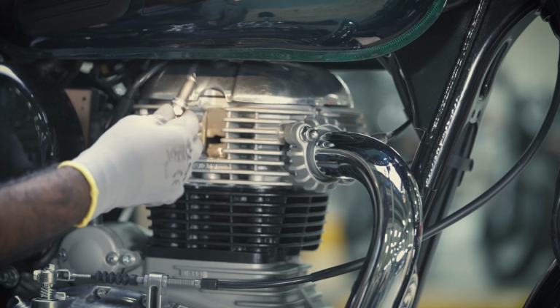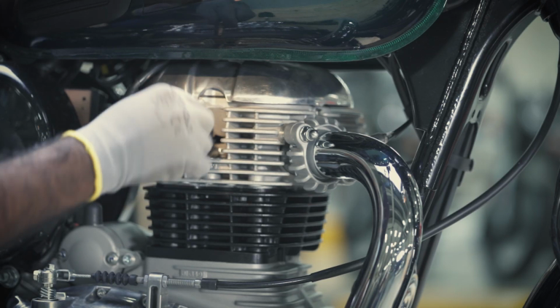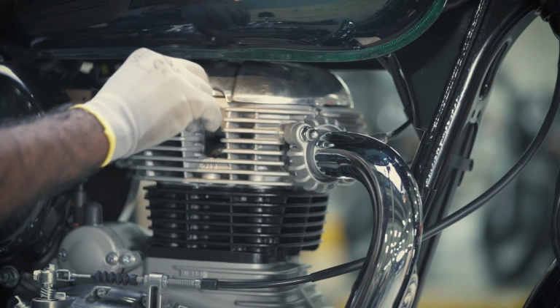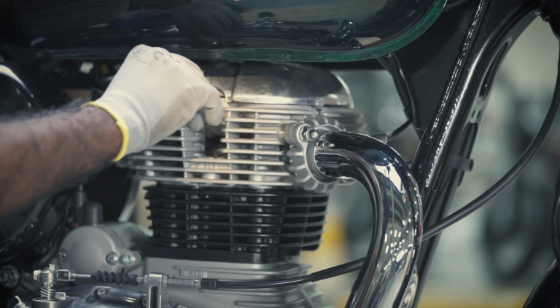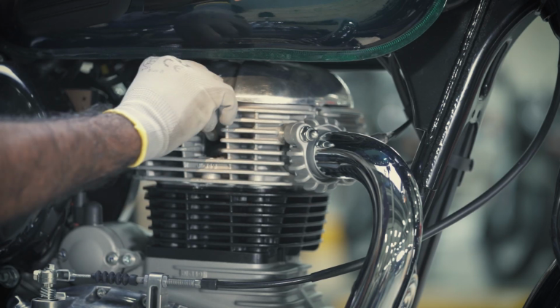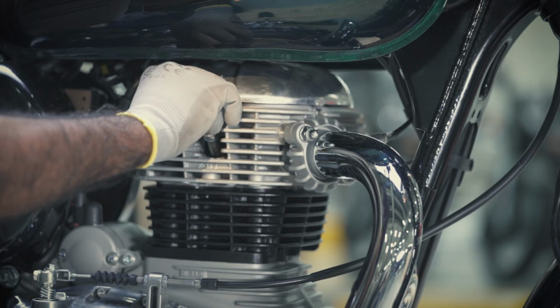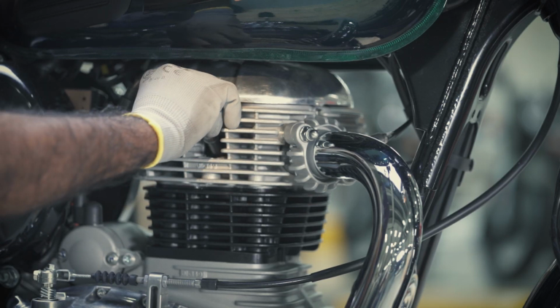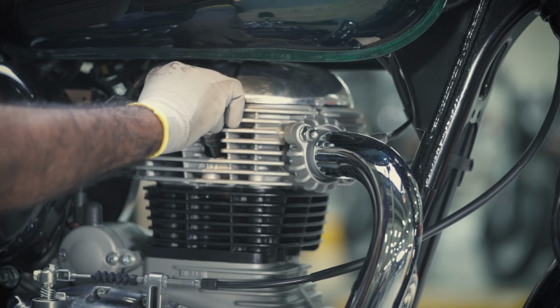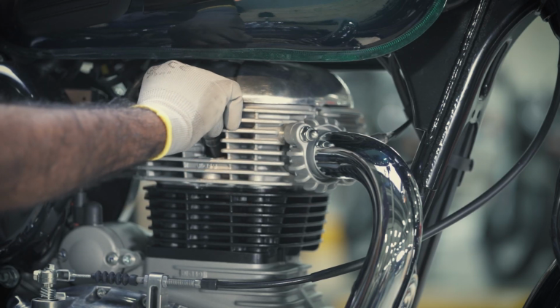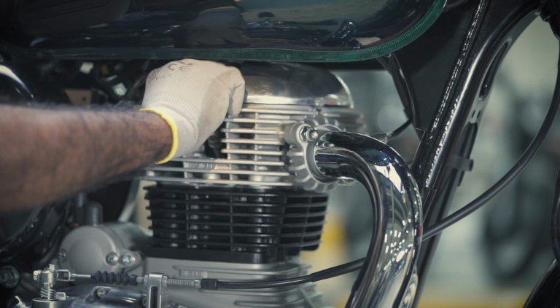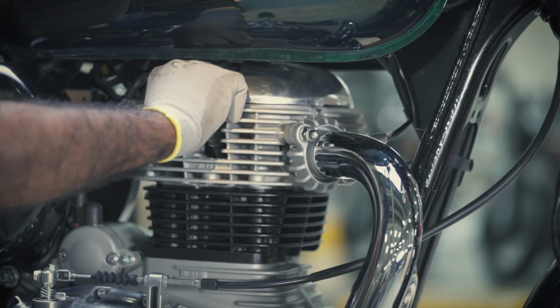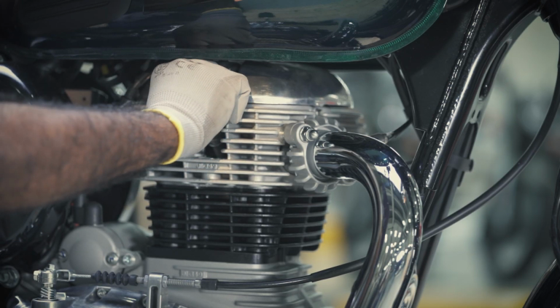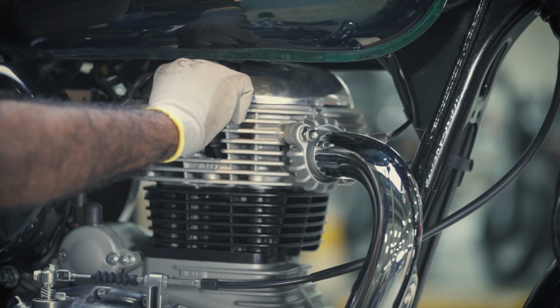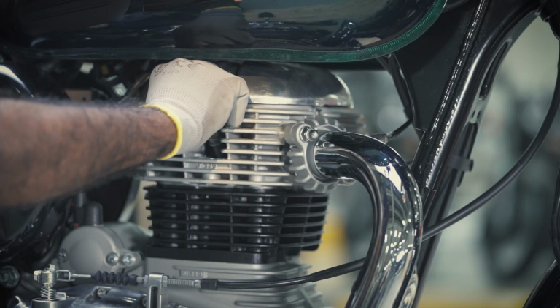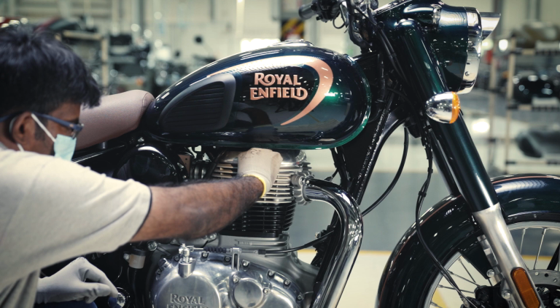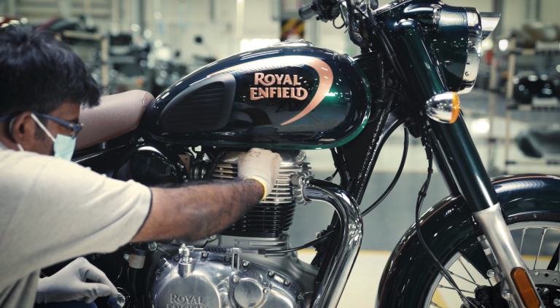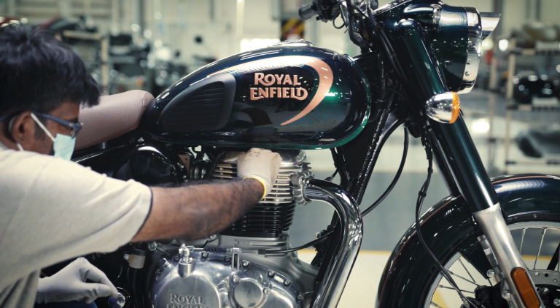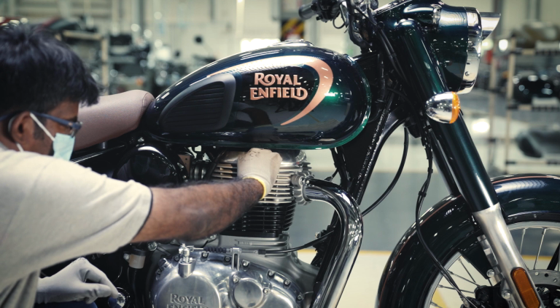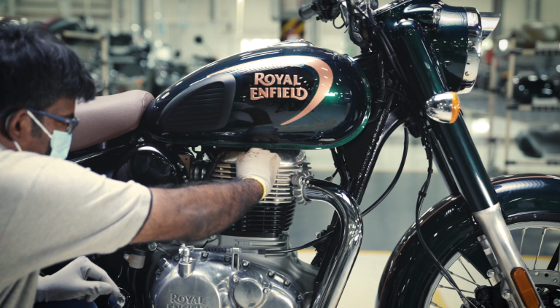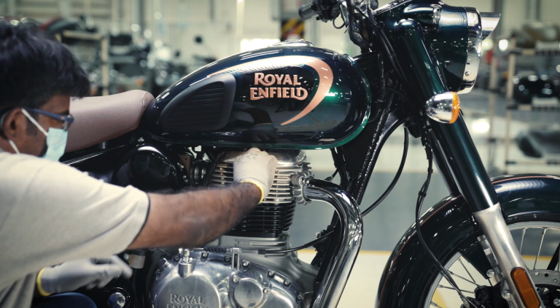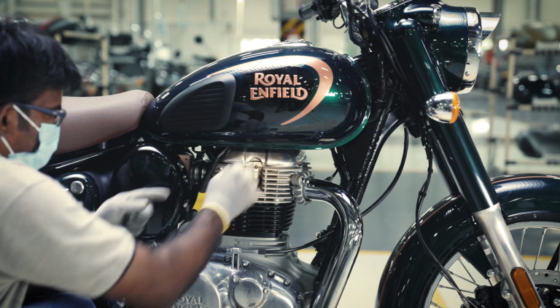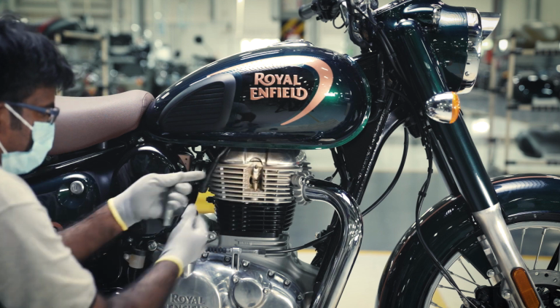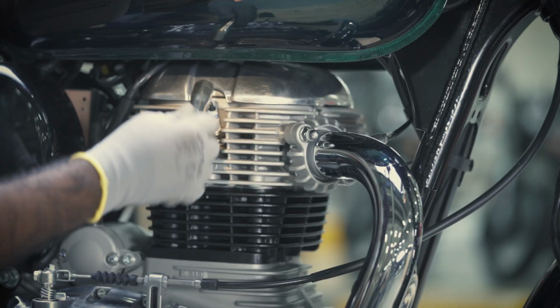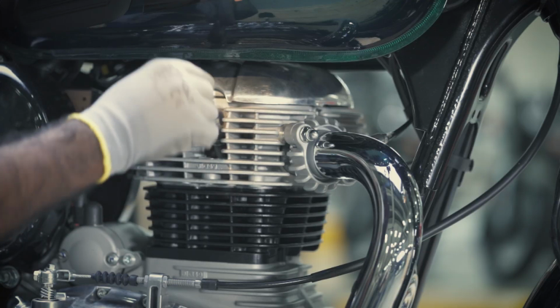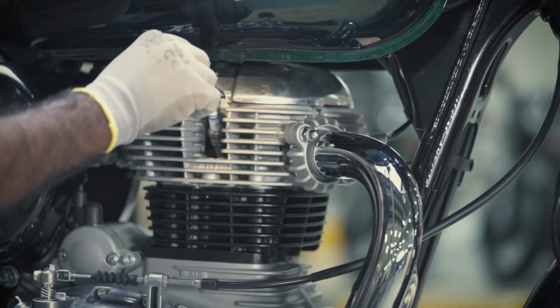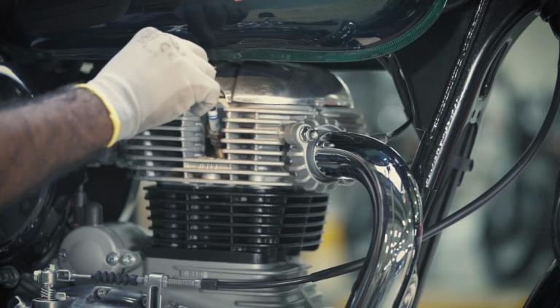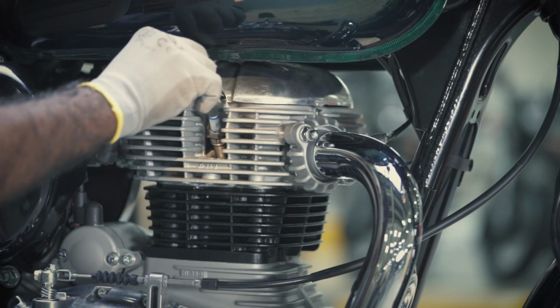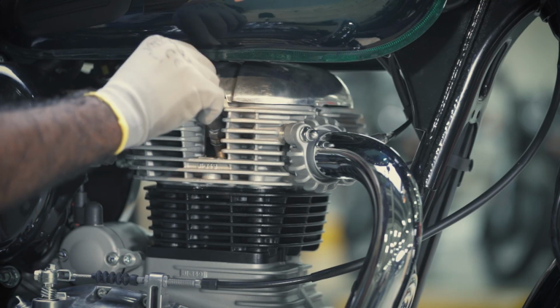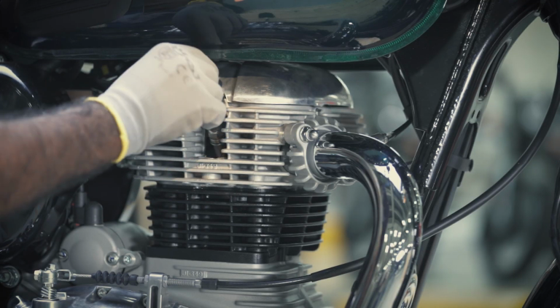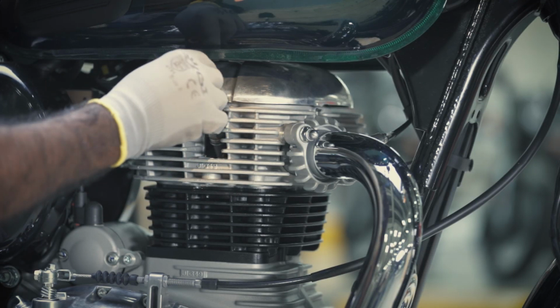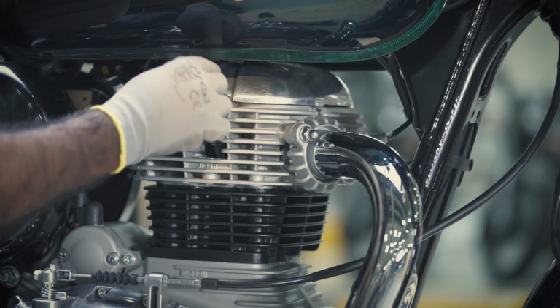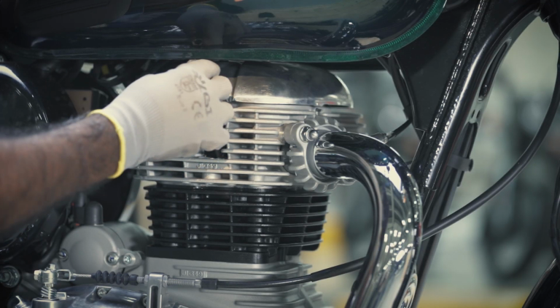Now to fit the spark plug, insert it into the cylinder head area and tighten it firmly.